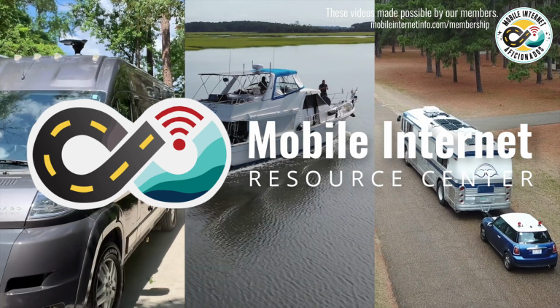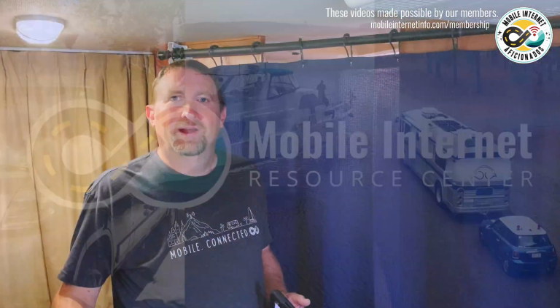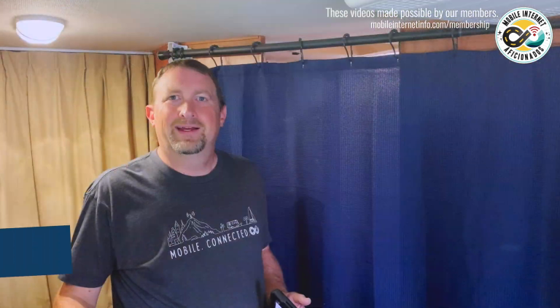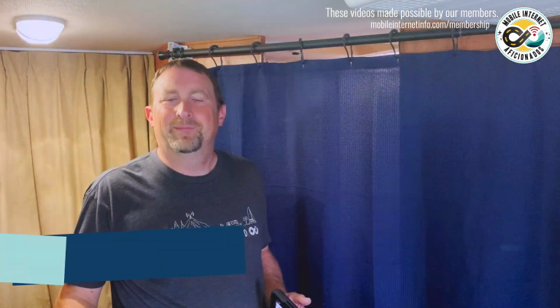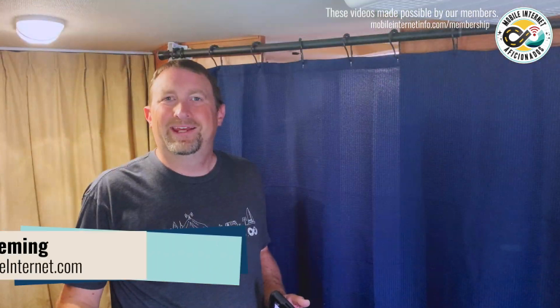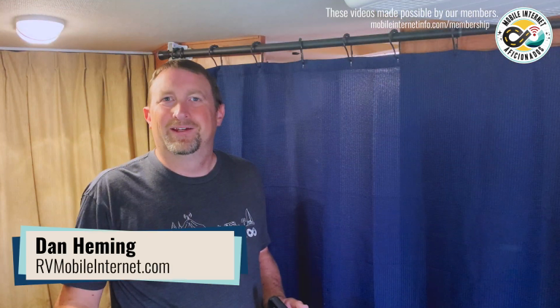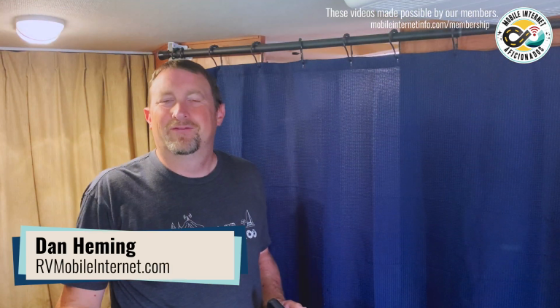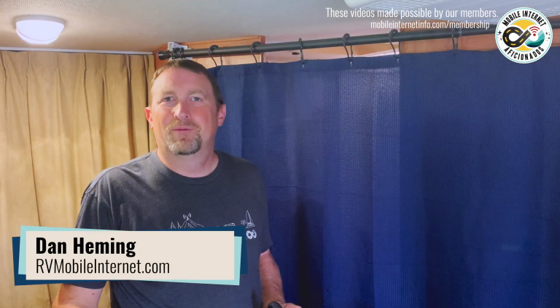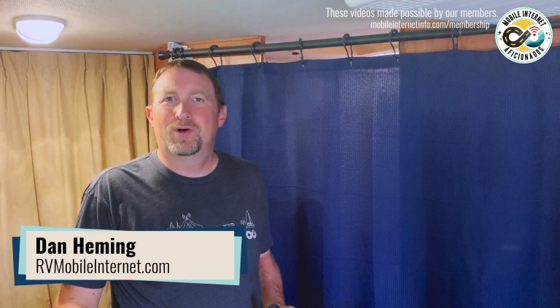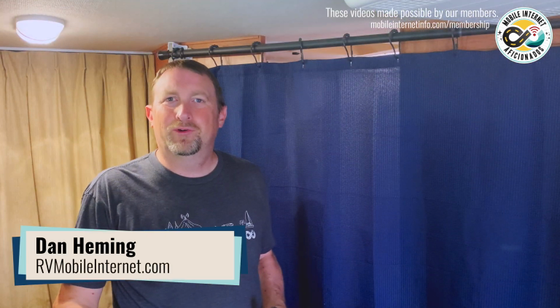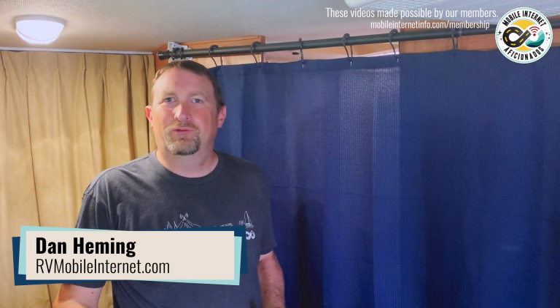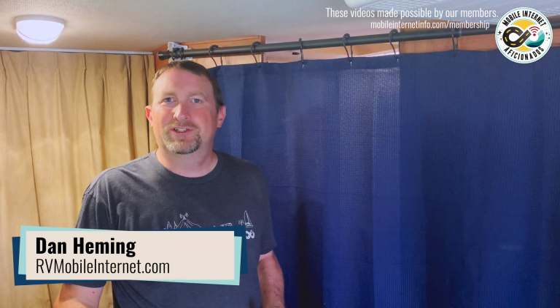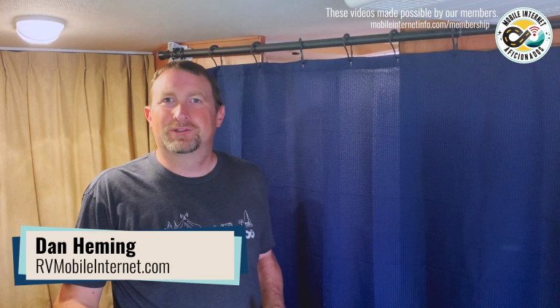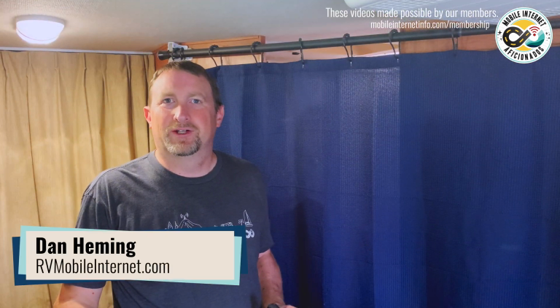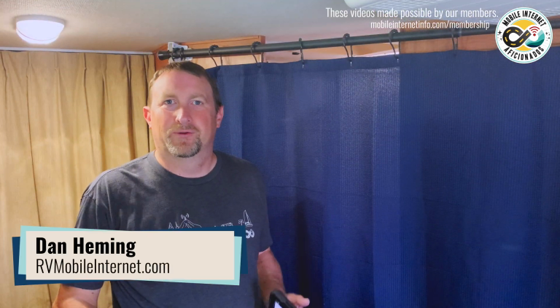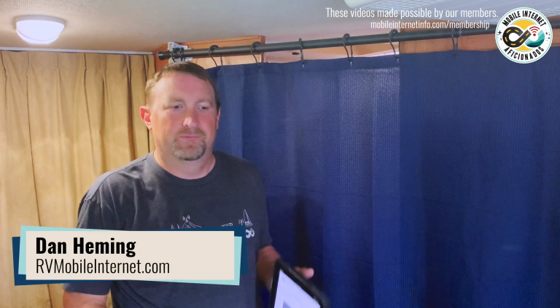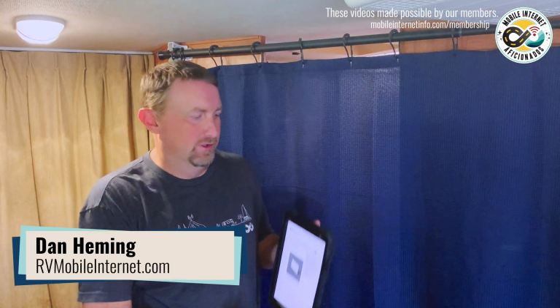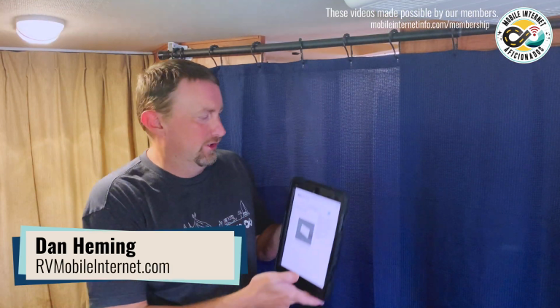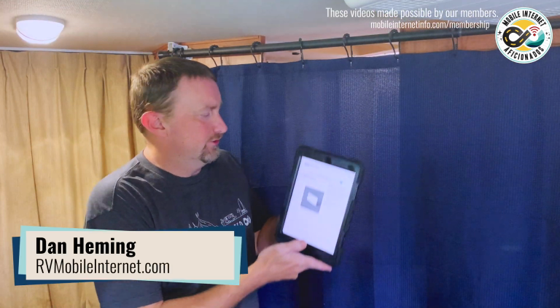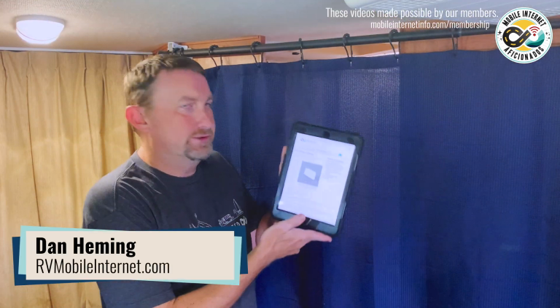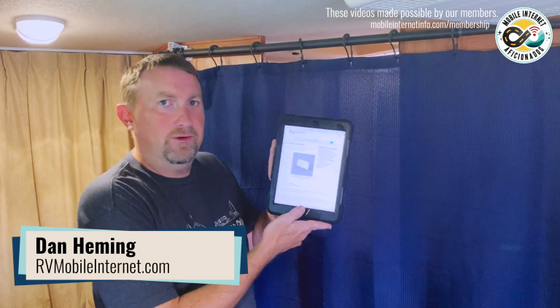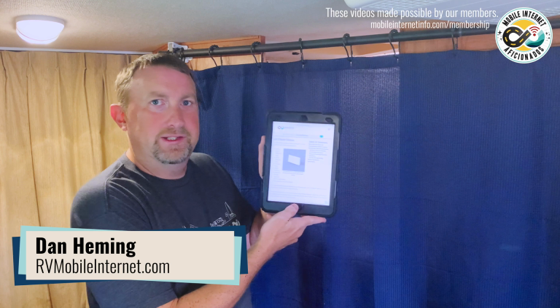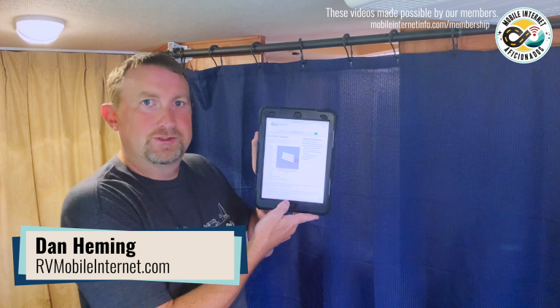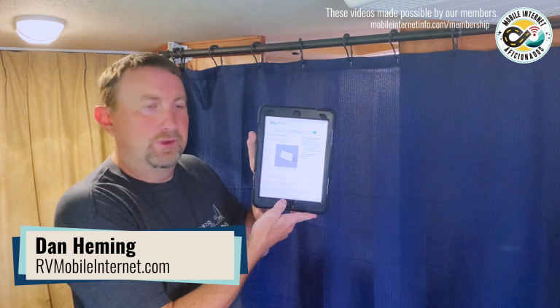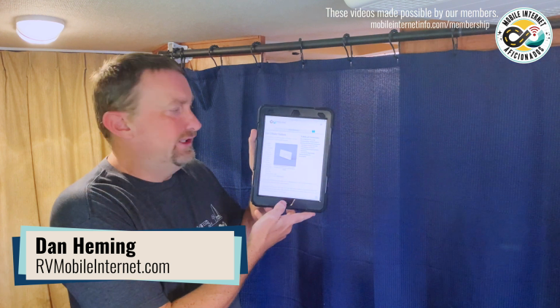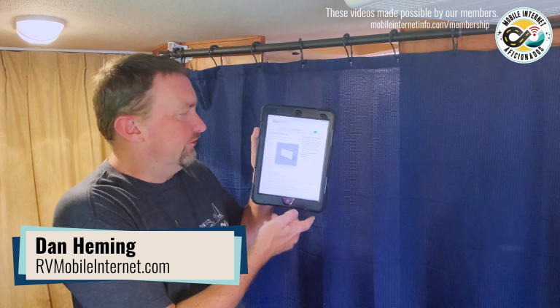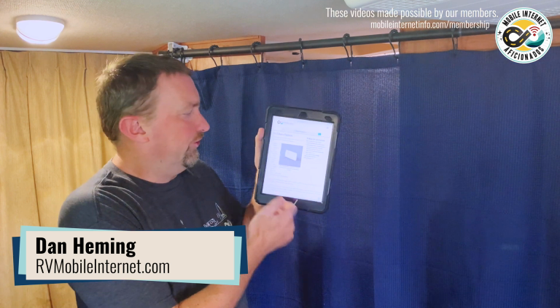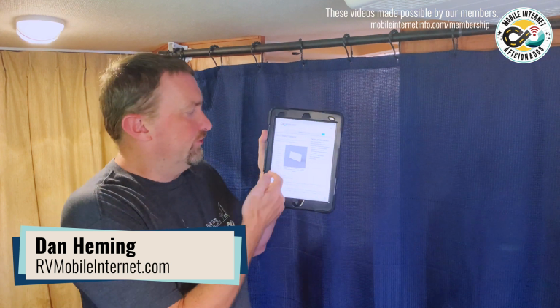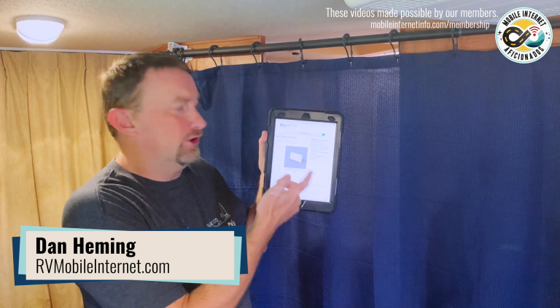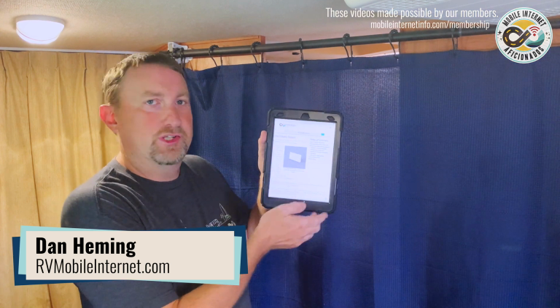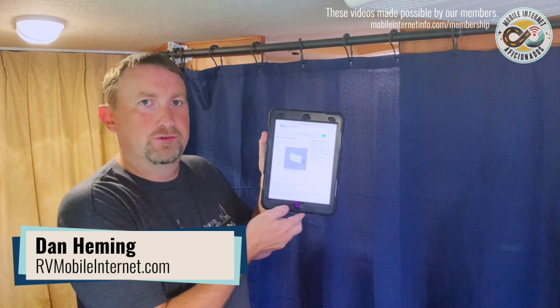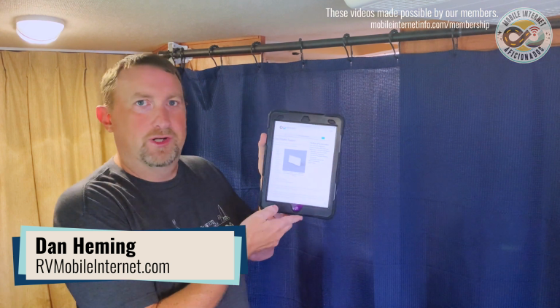Hi, I'm Dan from the Mobile Internet Resource Center. Starlink has released their third generation router.